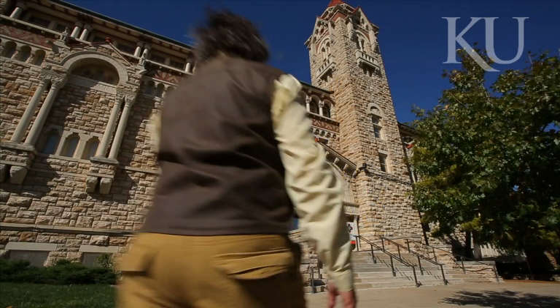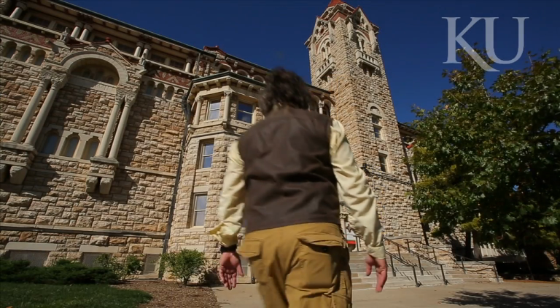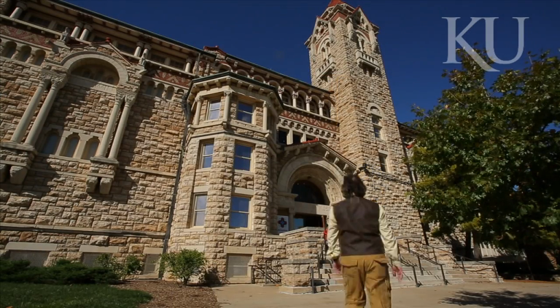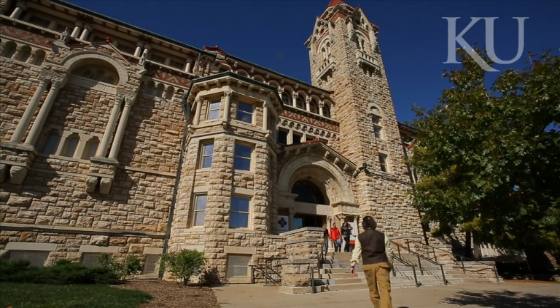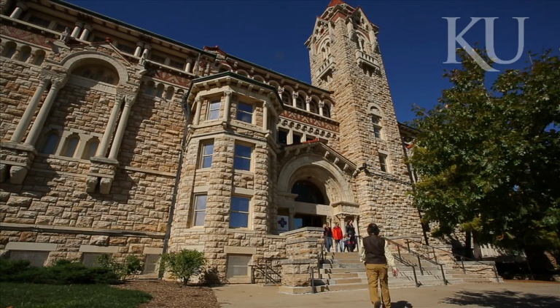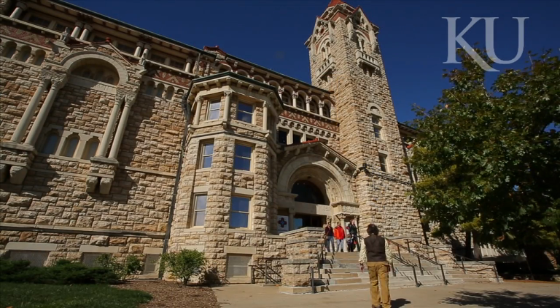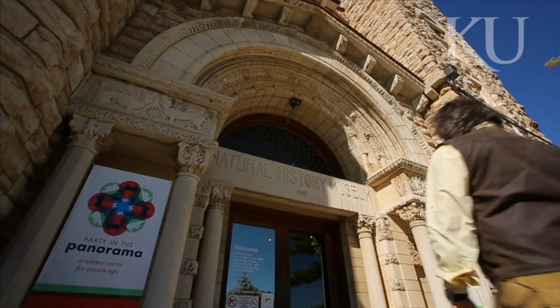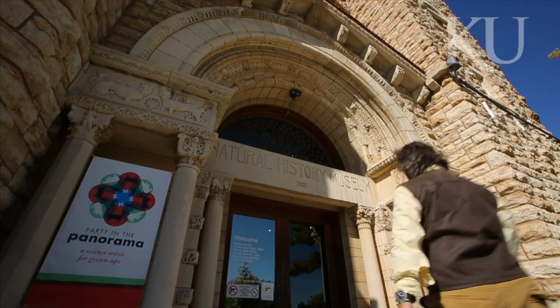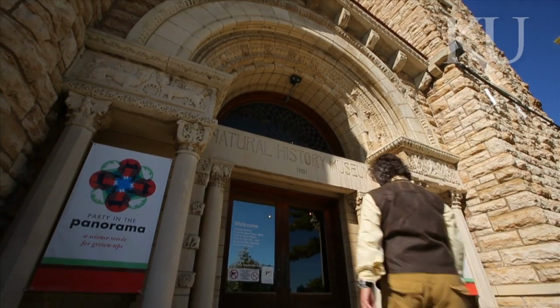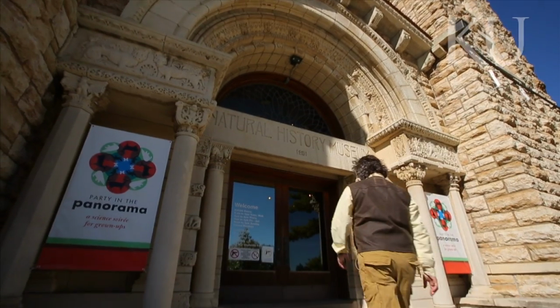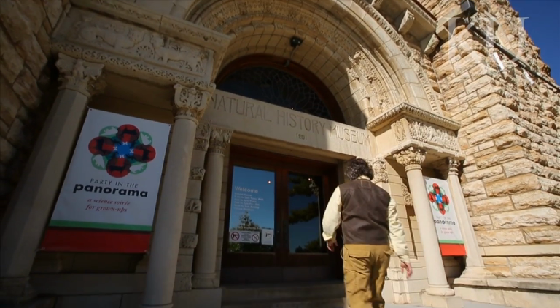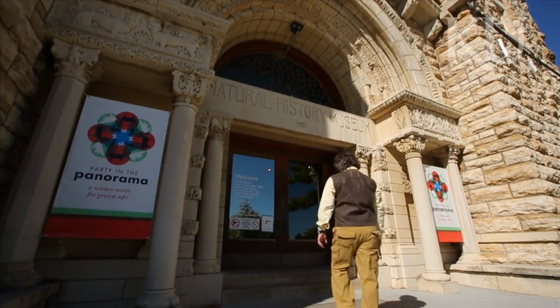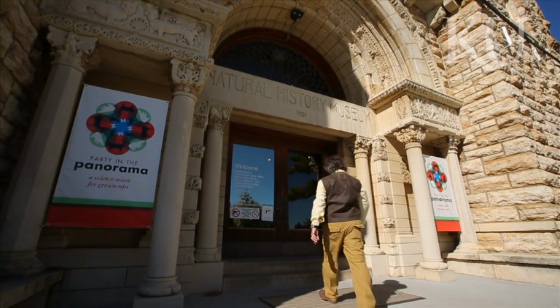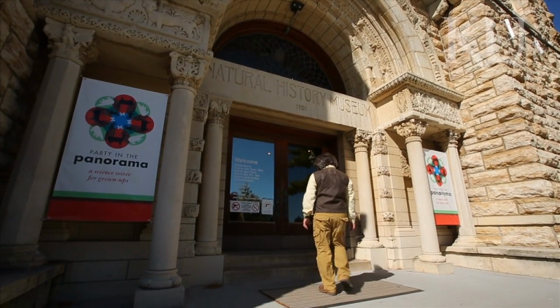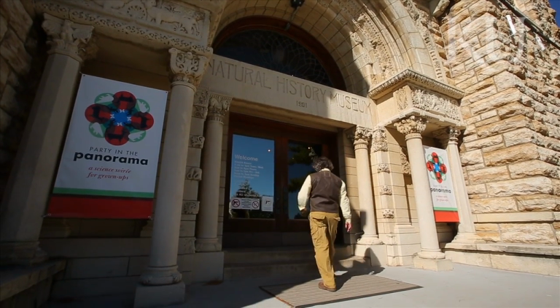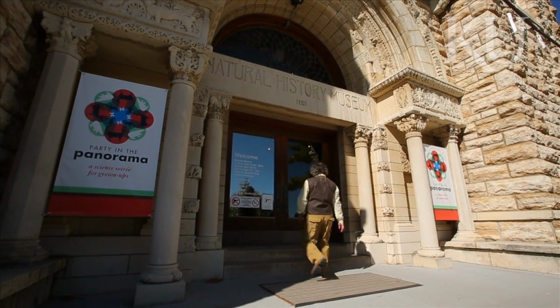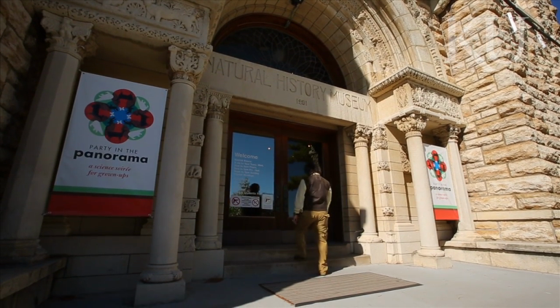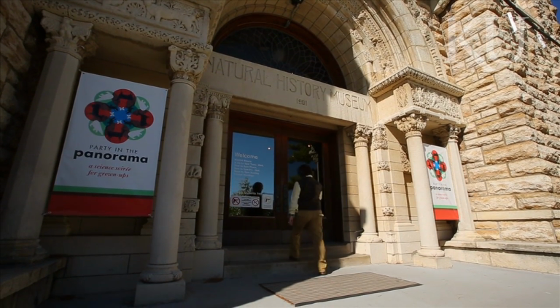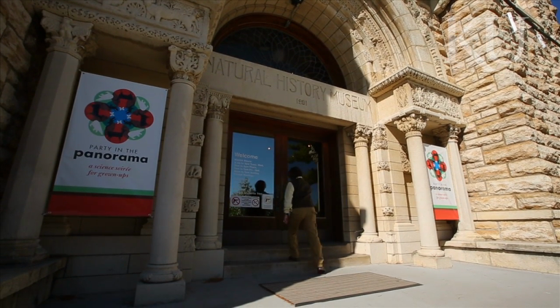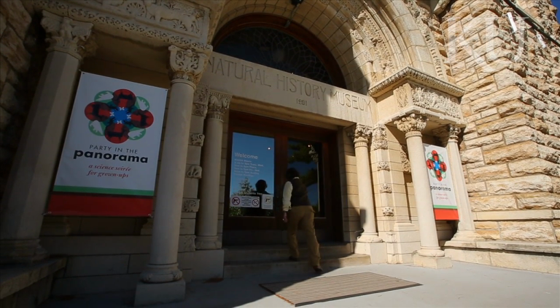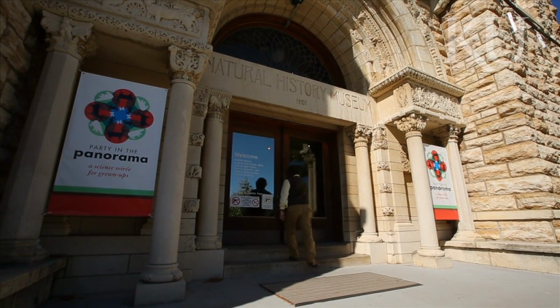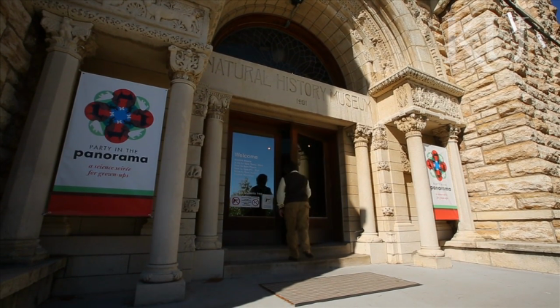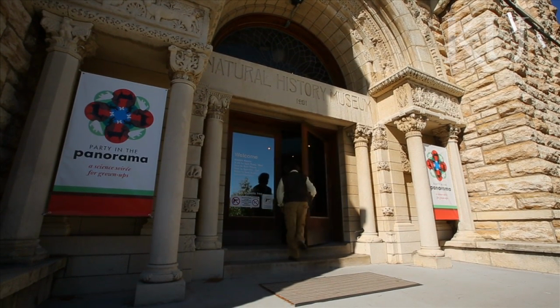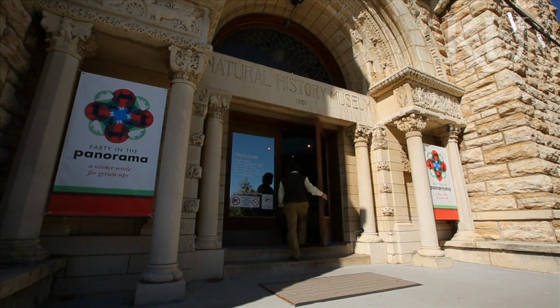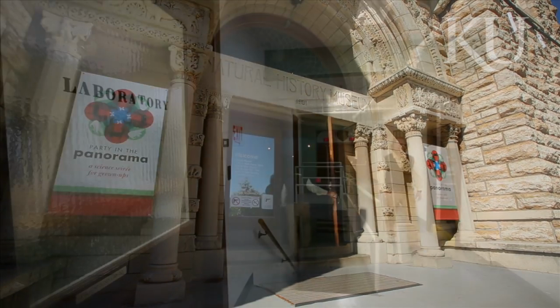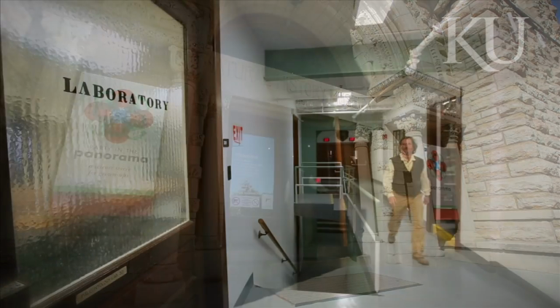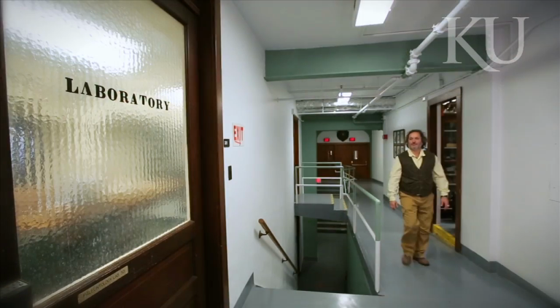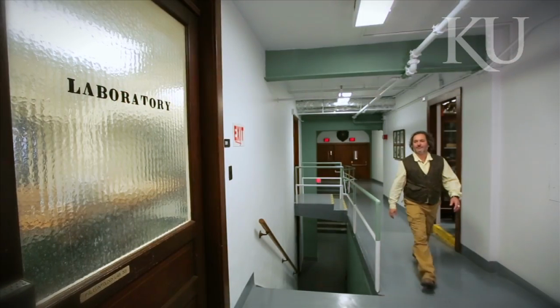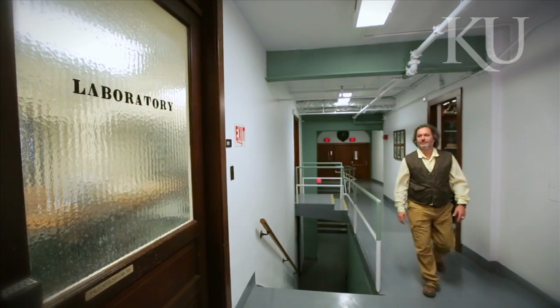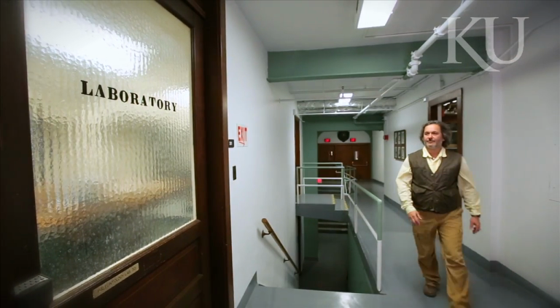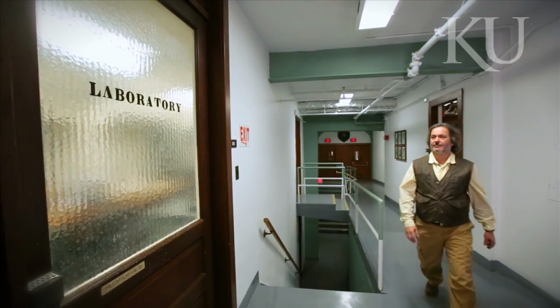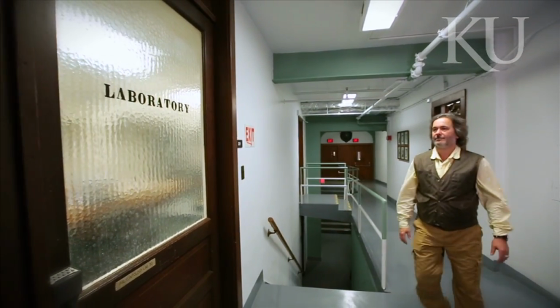My name is David Burnham. I'm in charge of field collections of dinosaurs and their preparation at the University of Kansas.